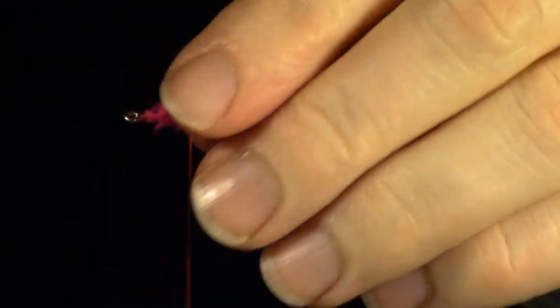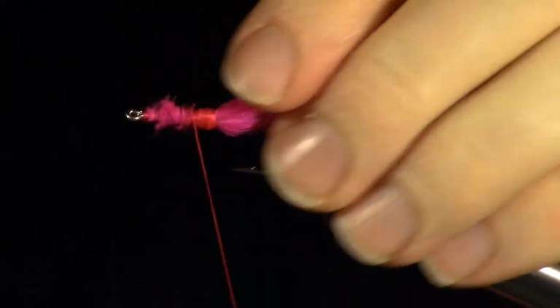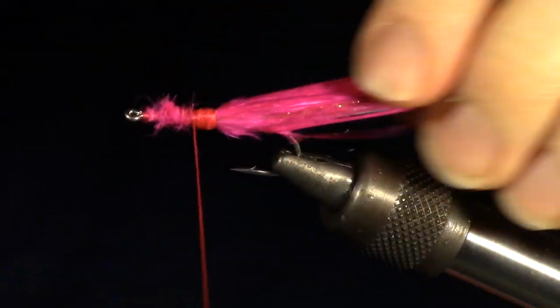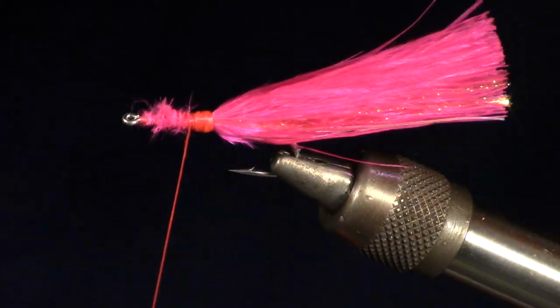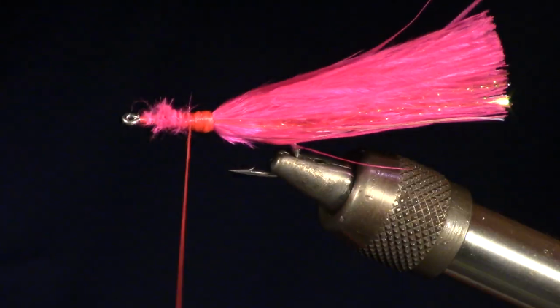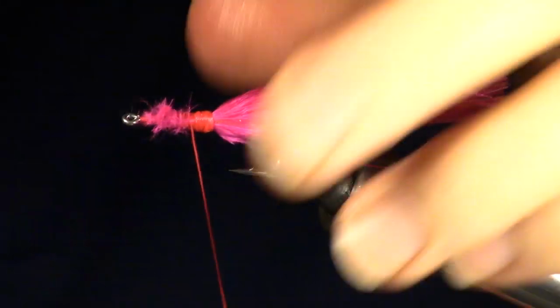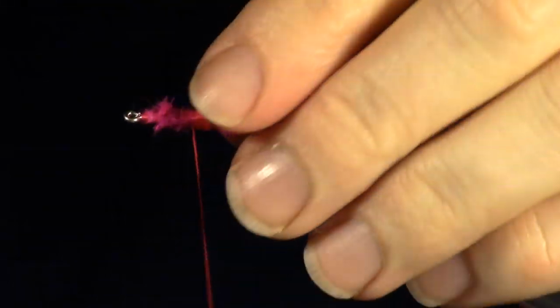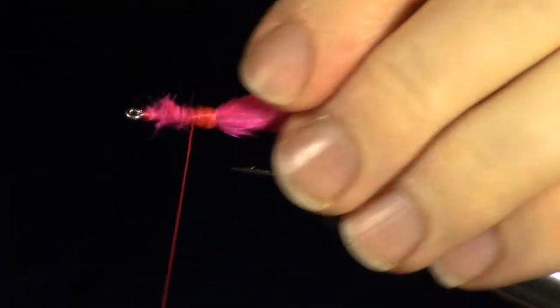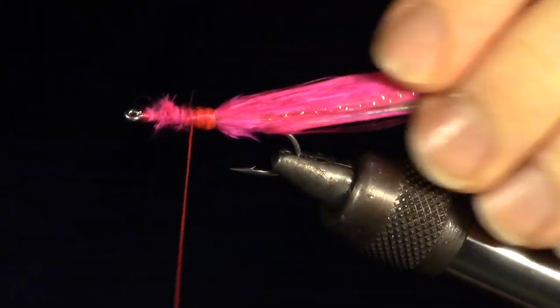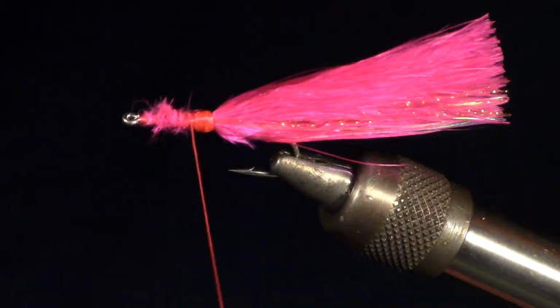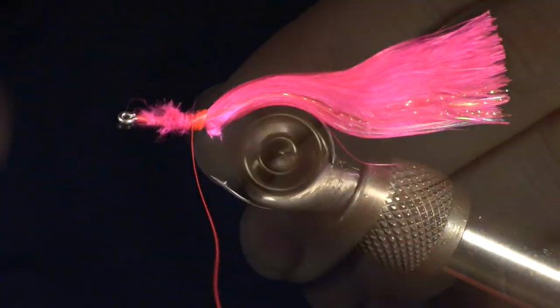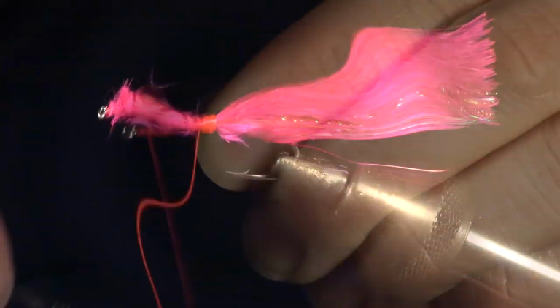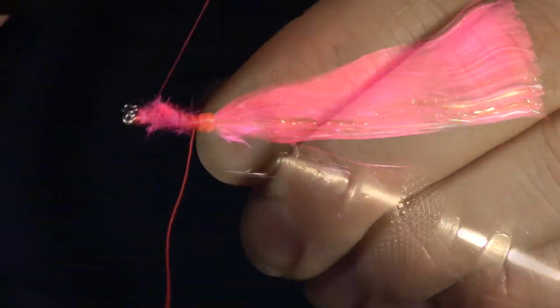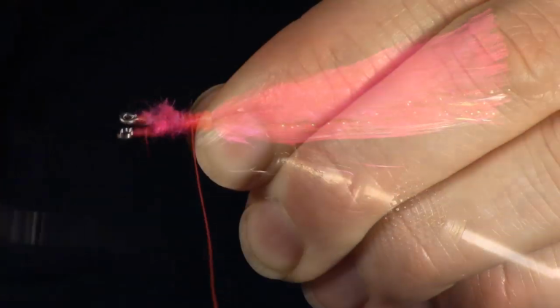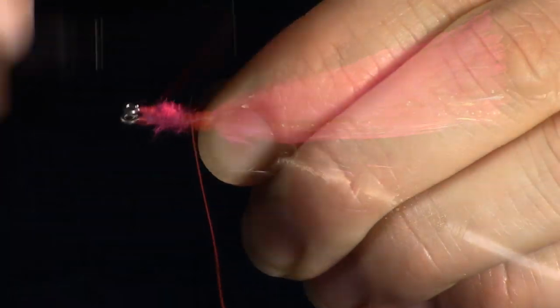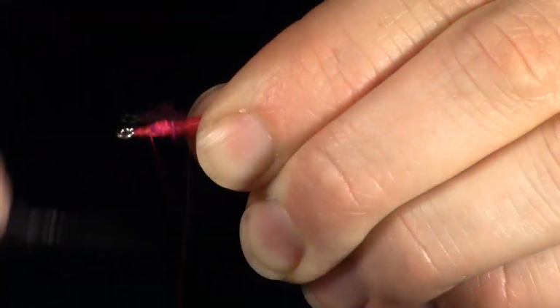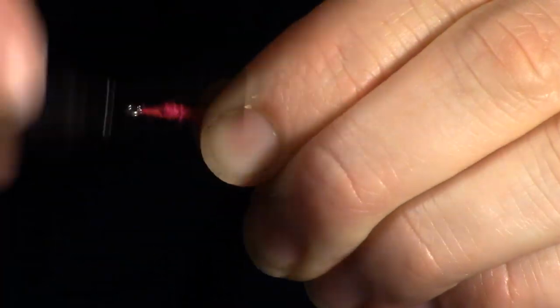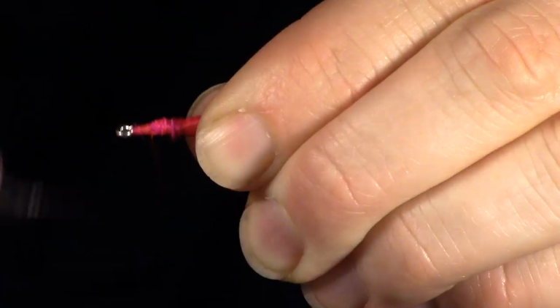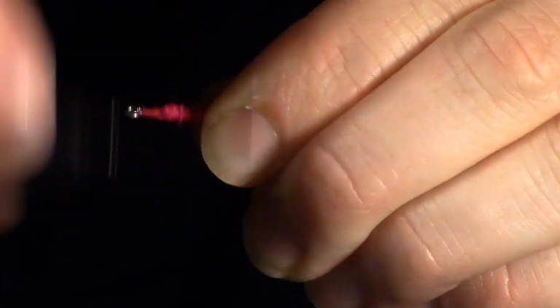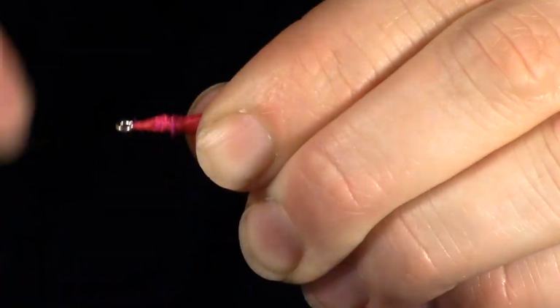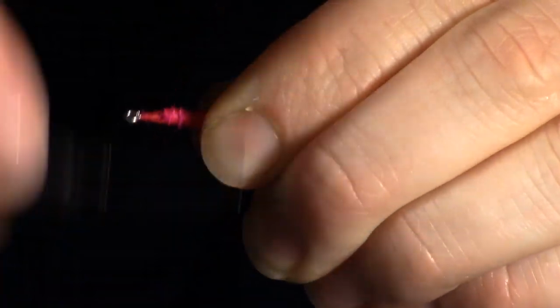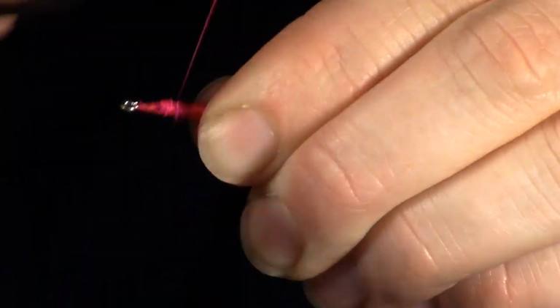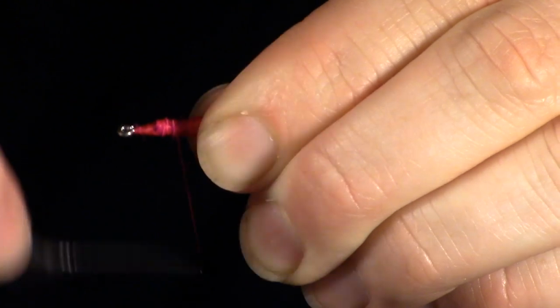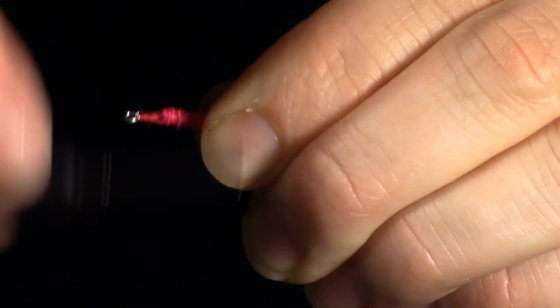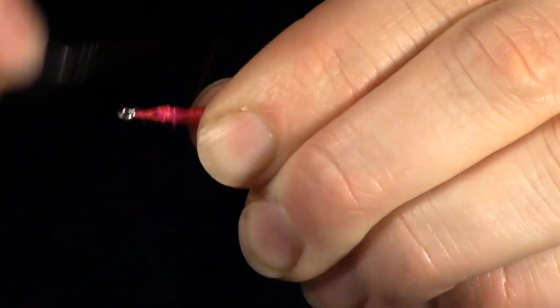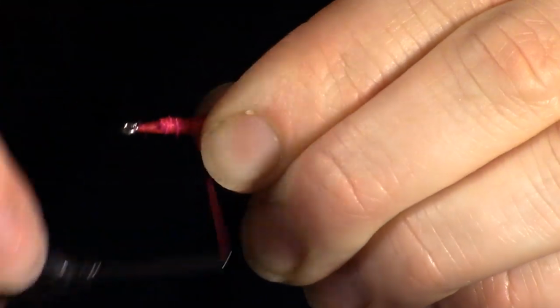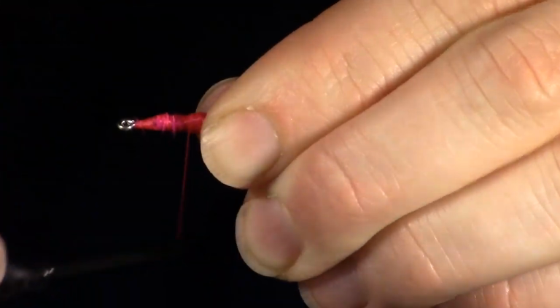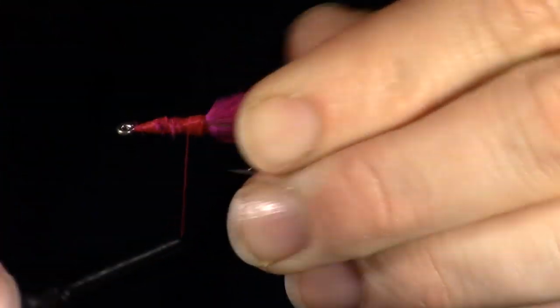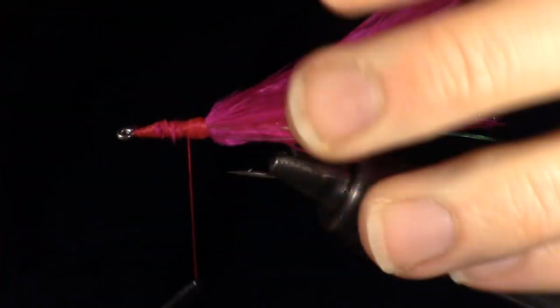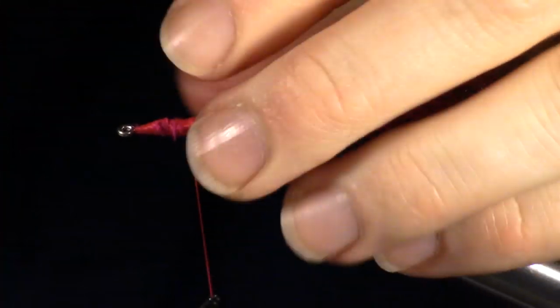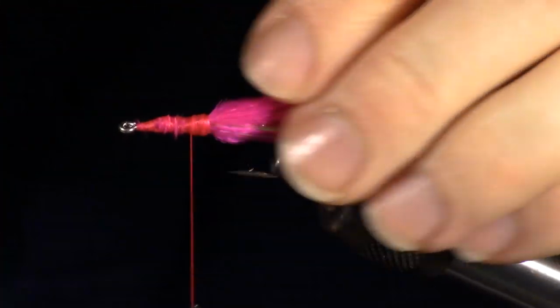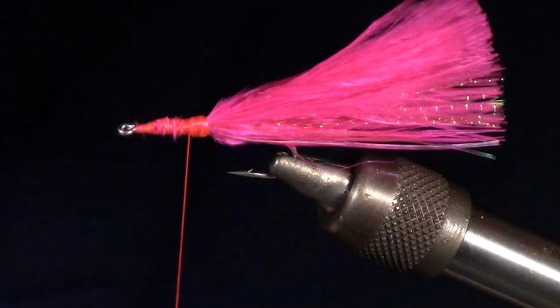To make it easier, wet everything. Smooth the head of the fly by making a few wraps.